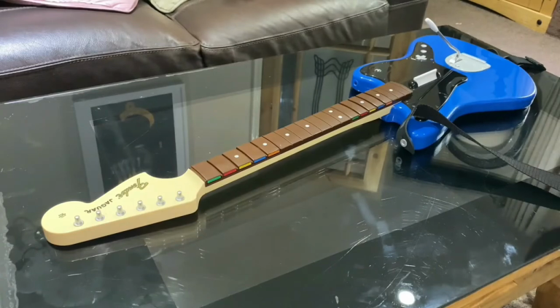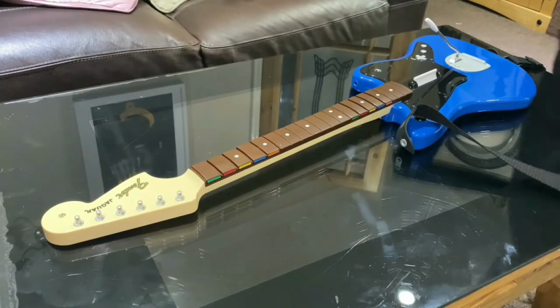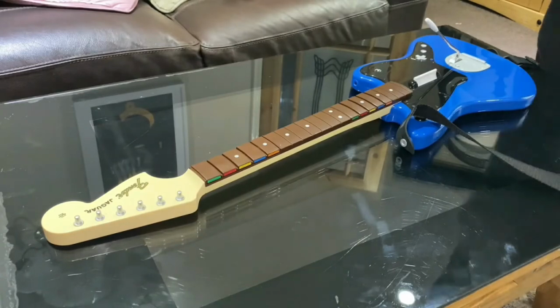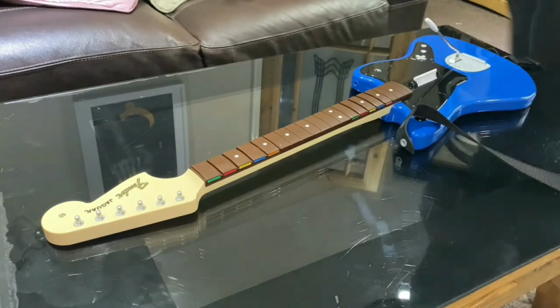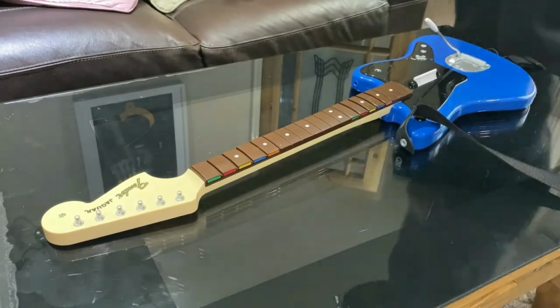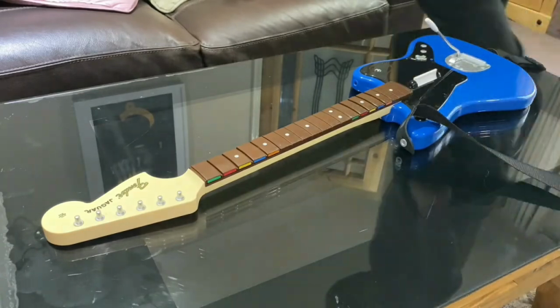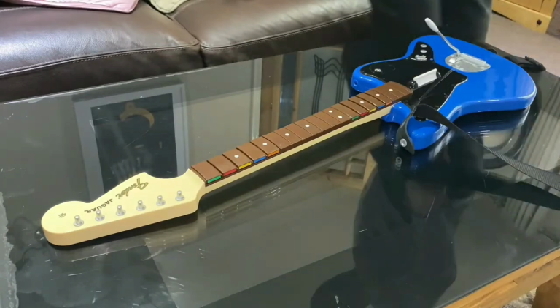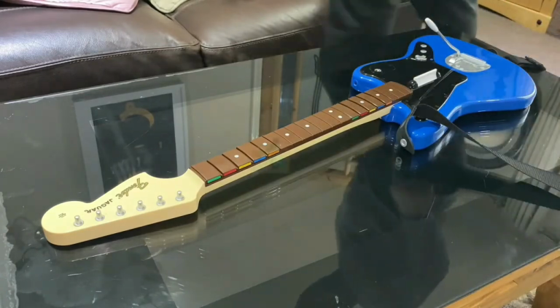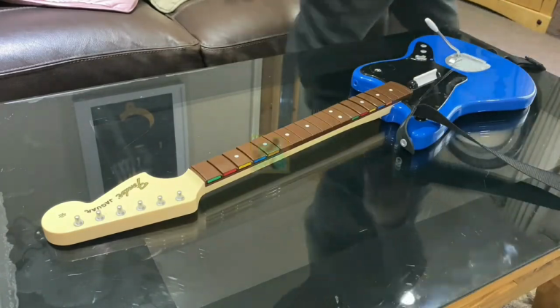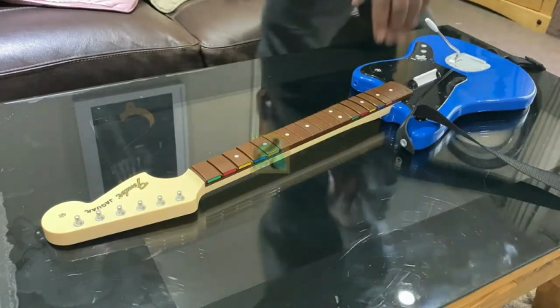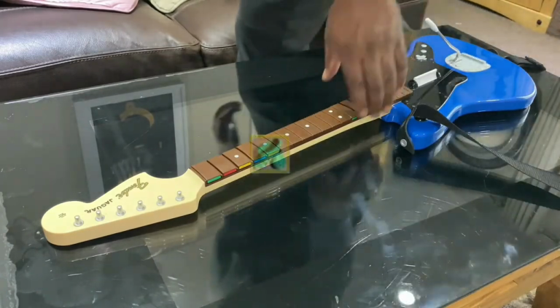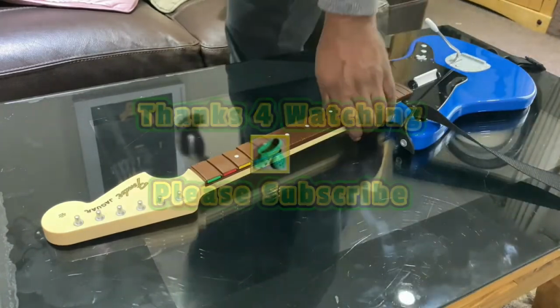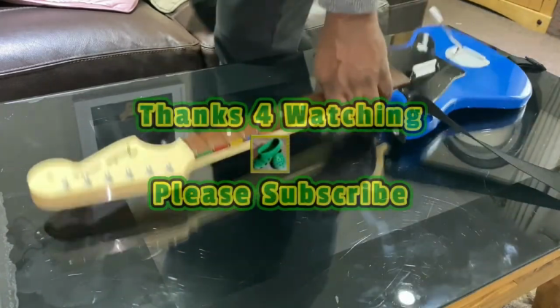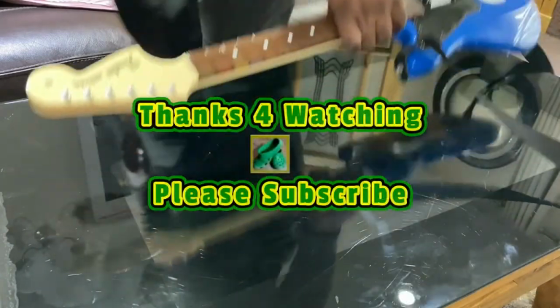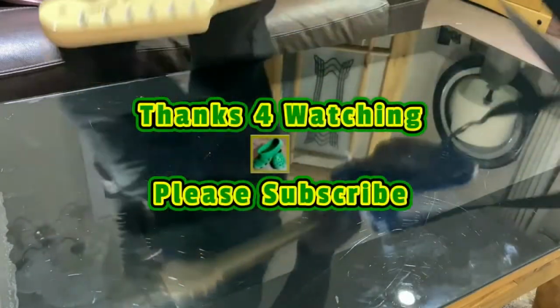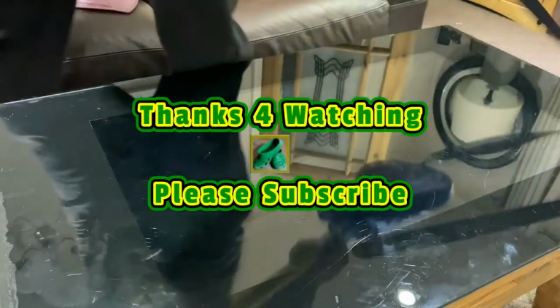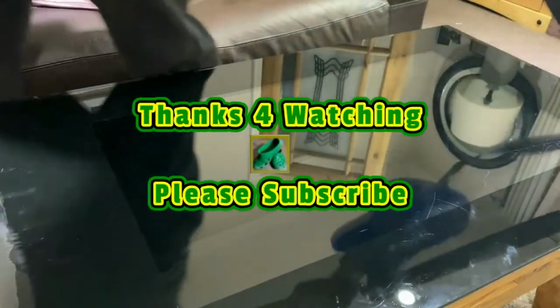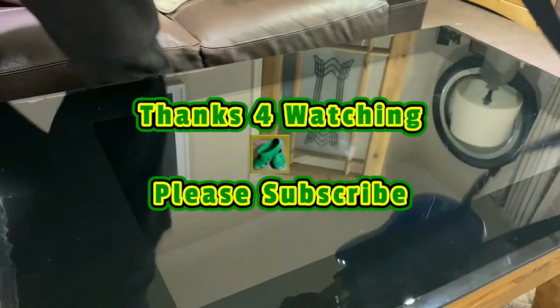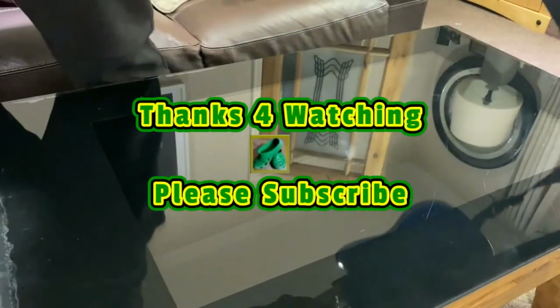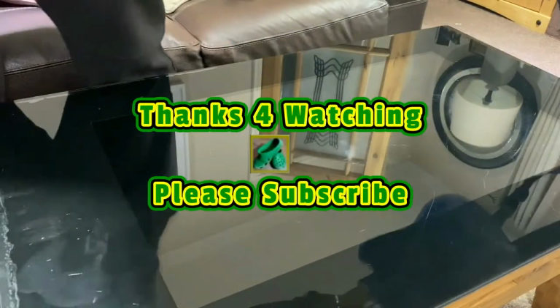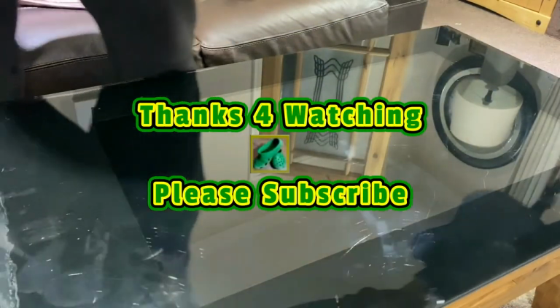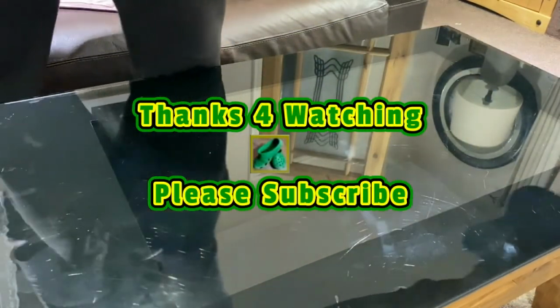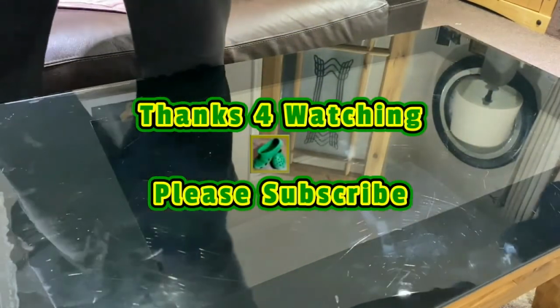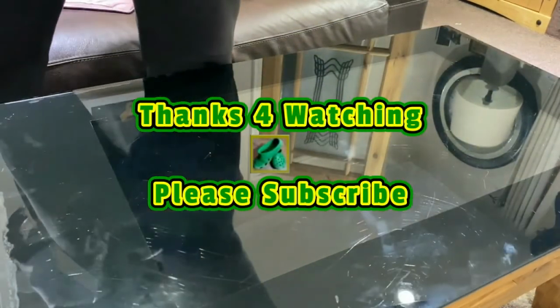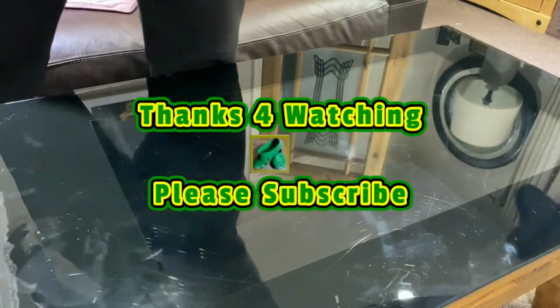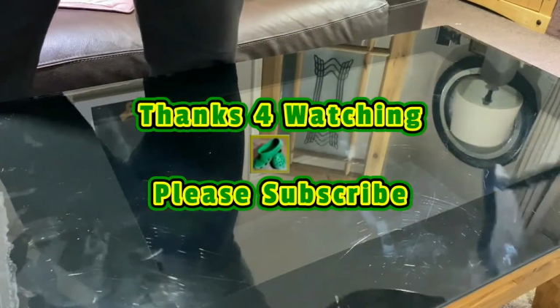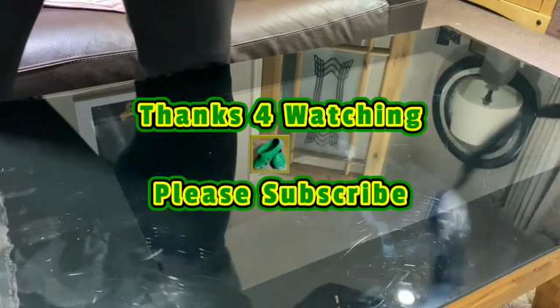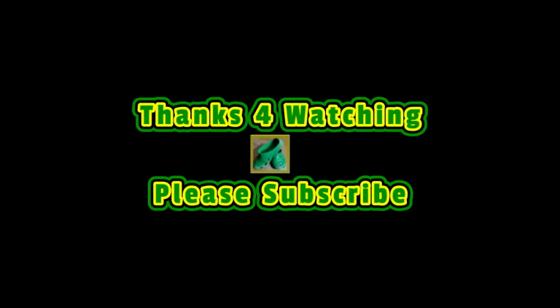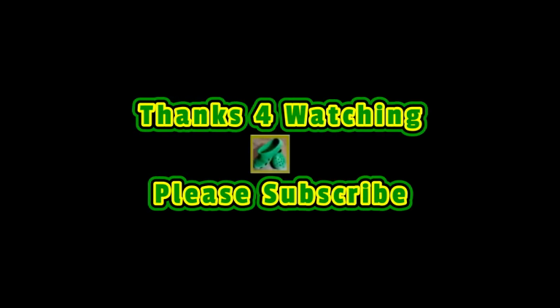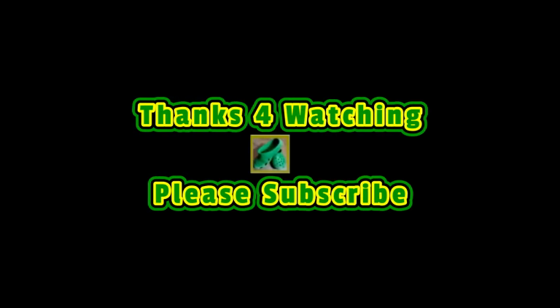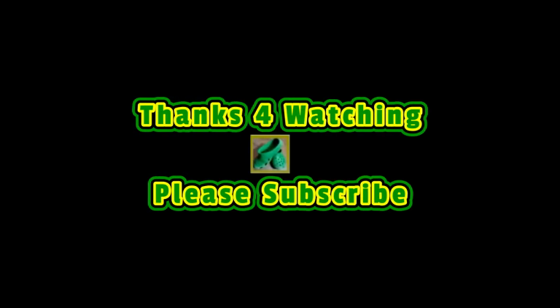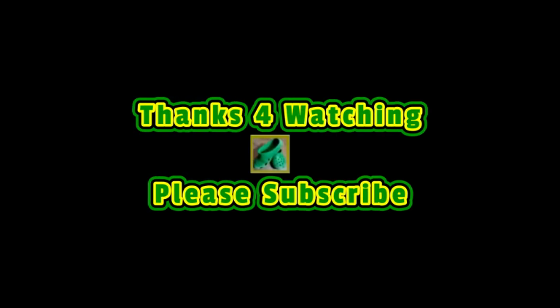And that pretty much concludes it. That's all — thanks for watching, and please subscribe.